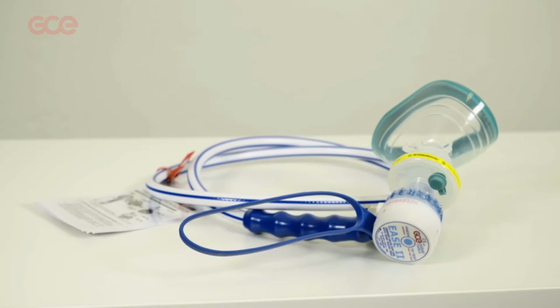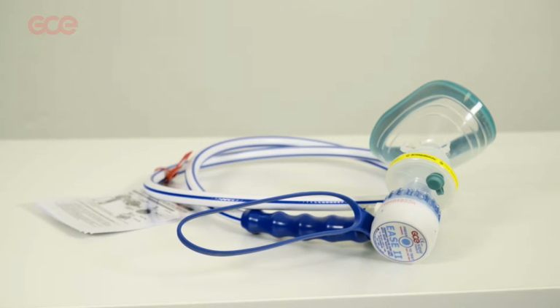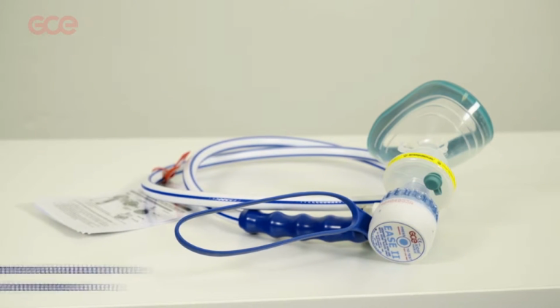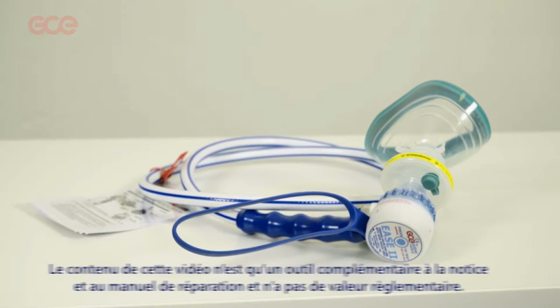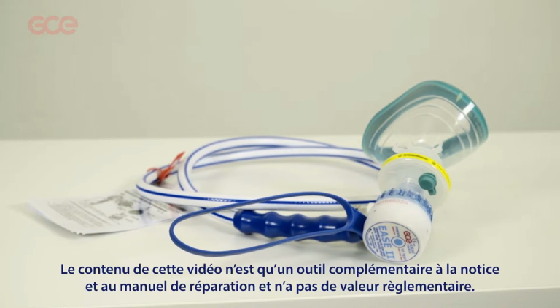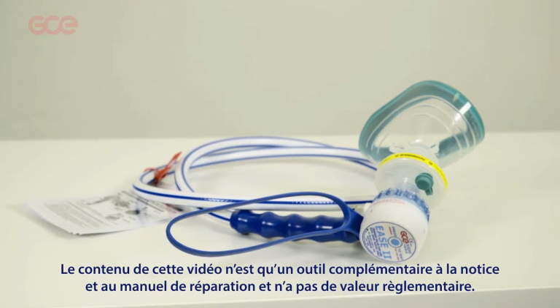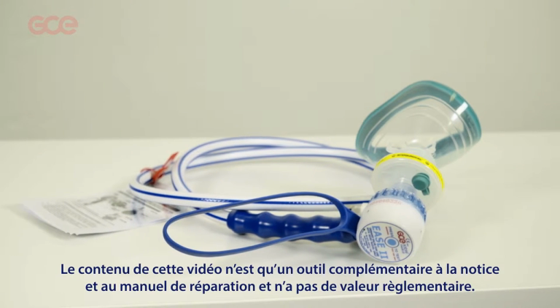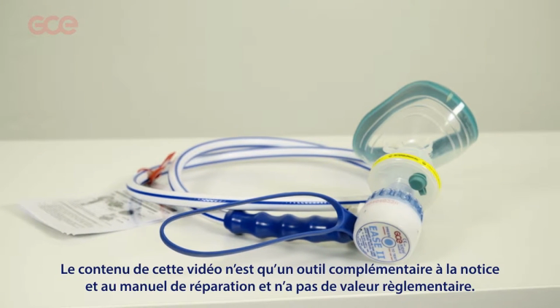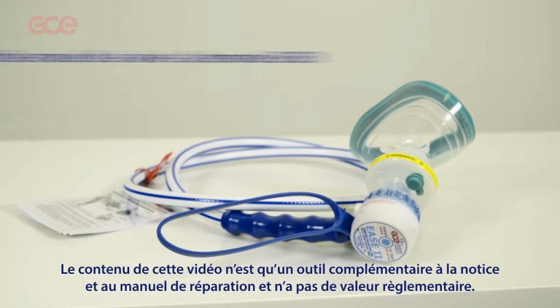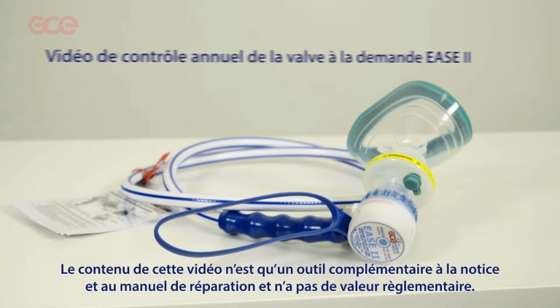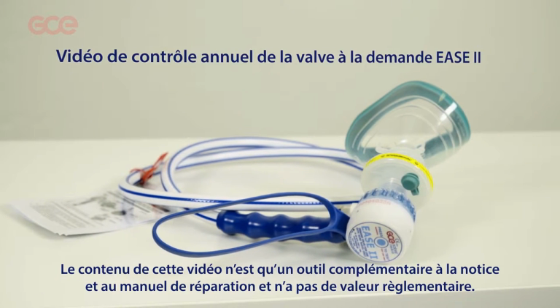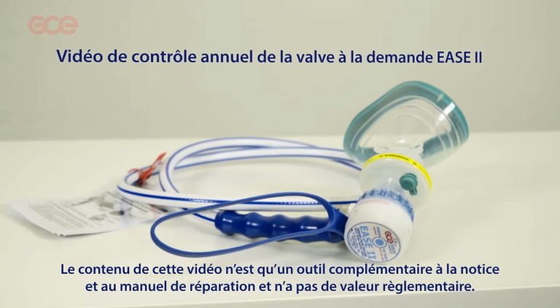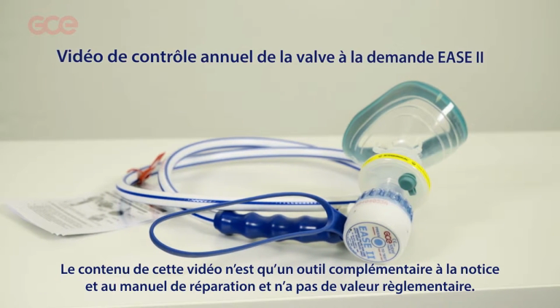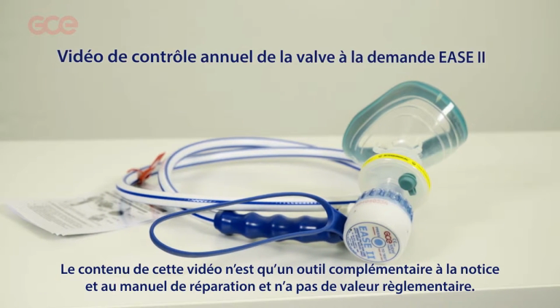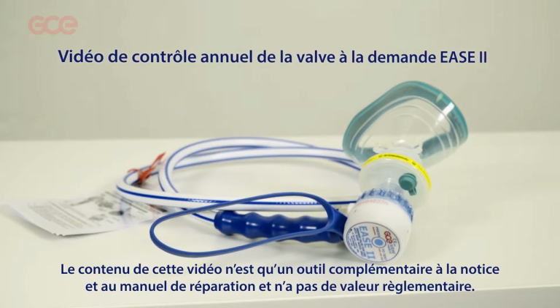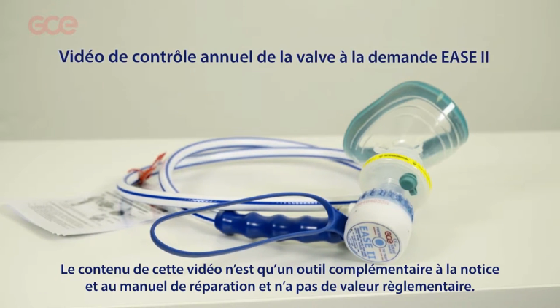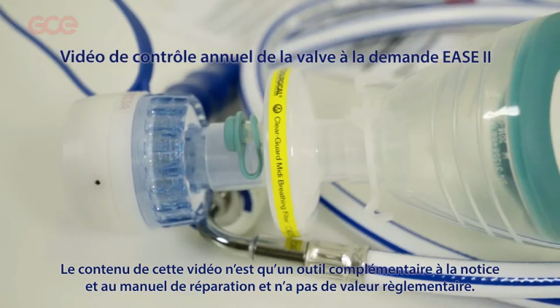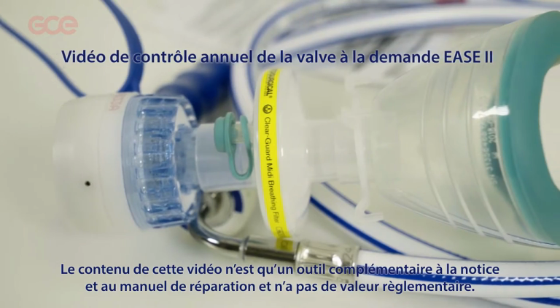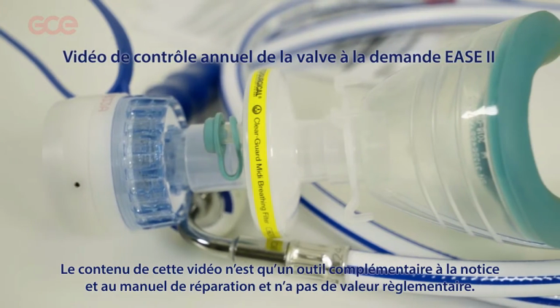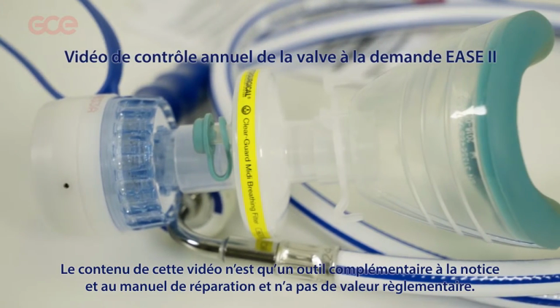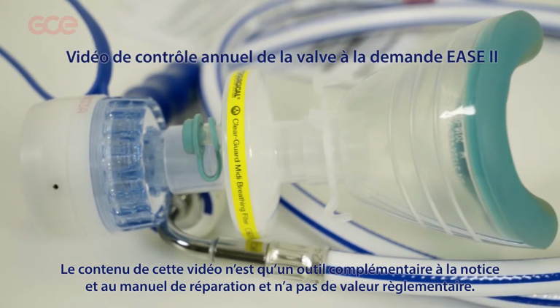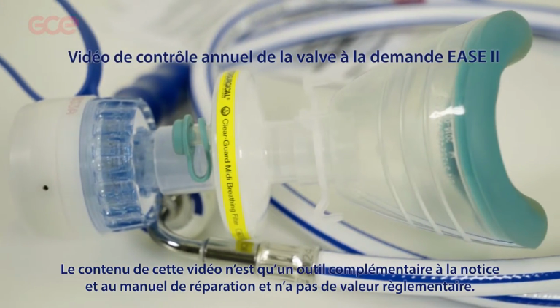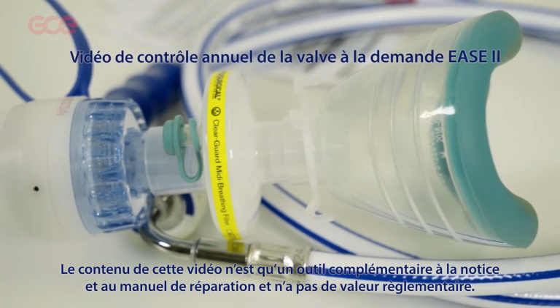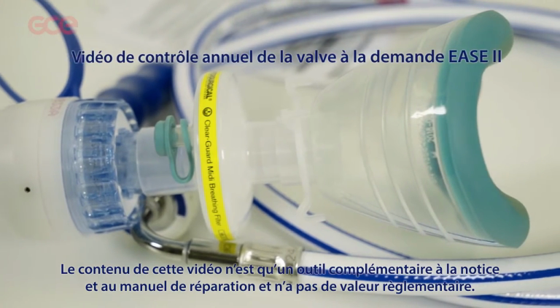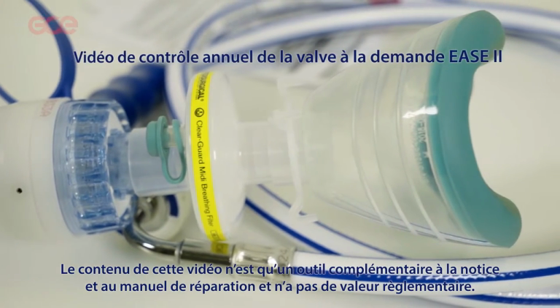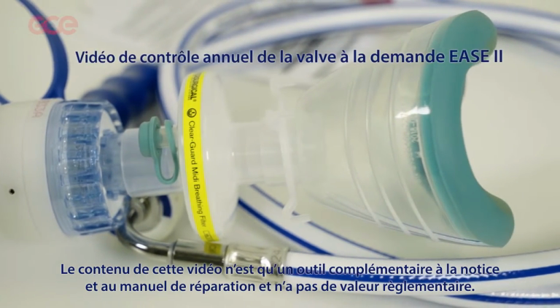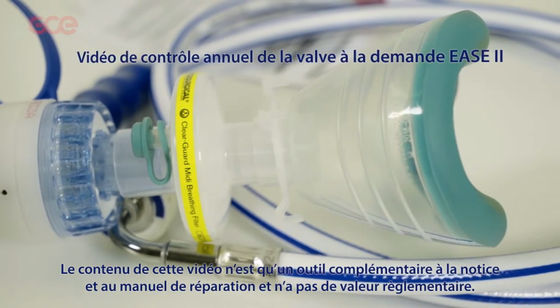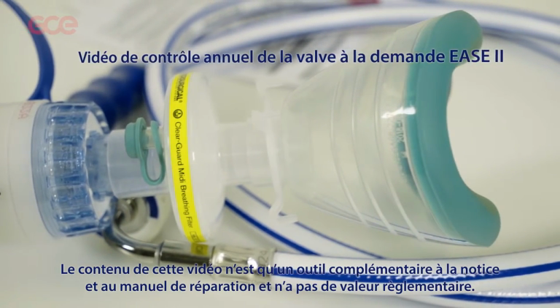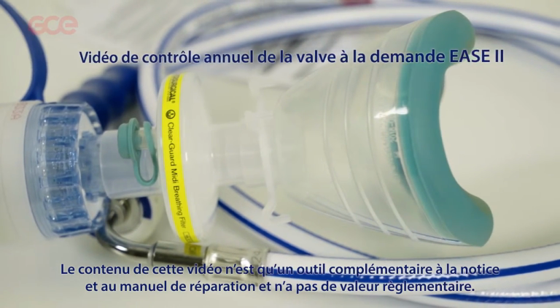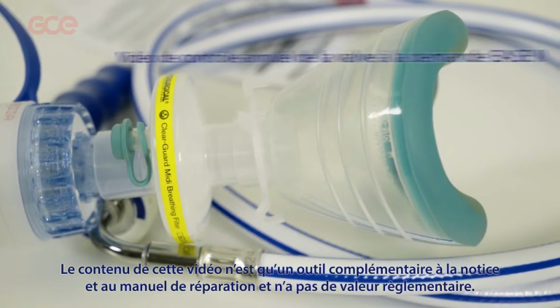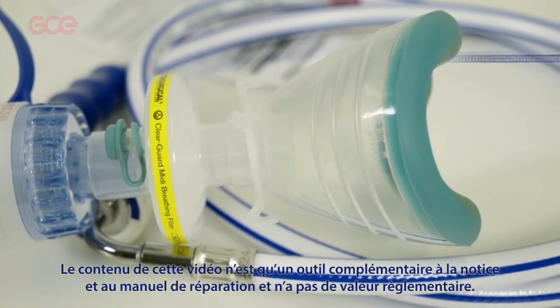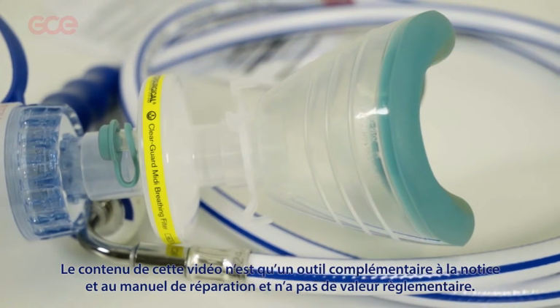The content of this video is only a supplement to the instructions for use and the service manual and is therefore not mandatory.